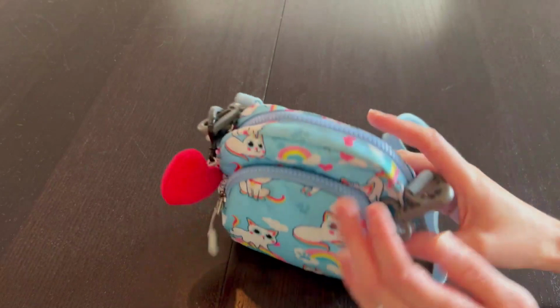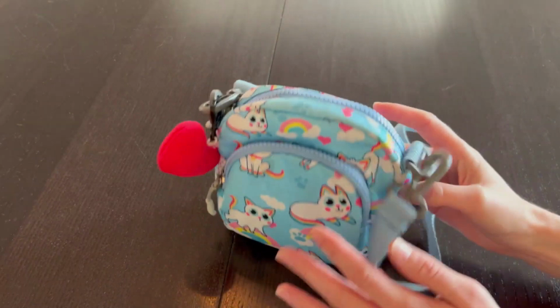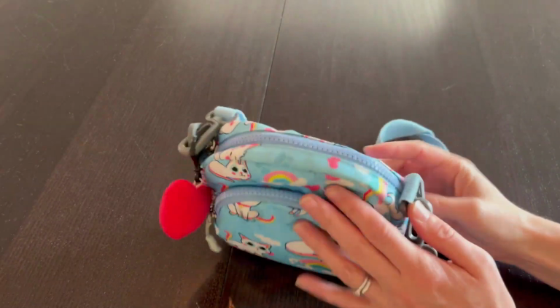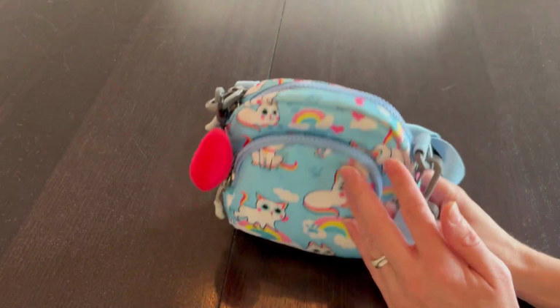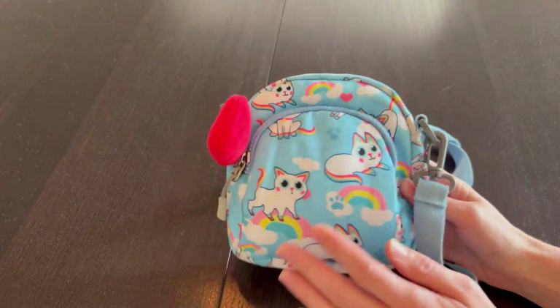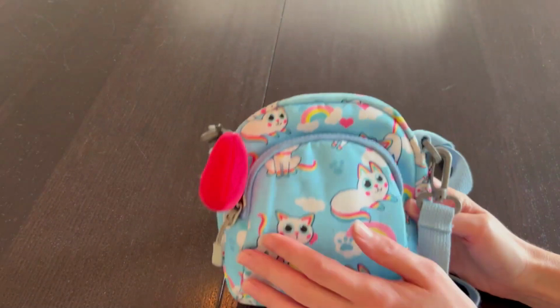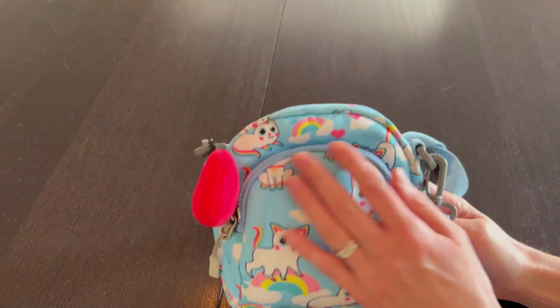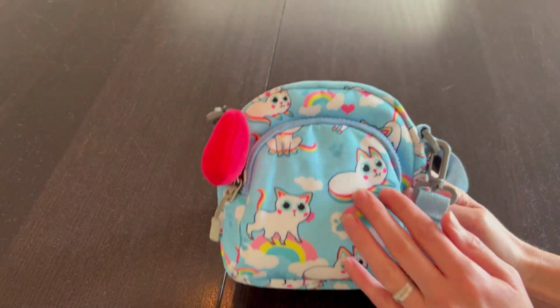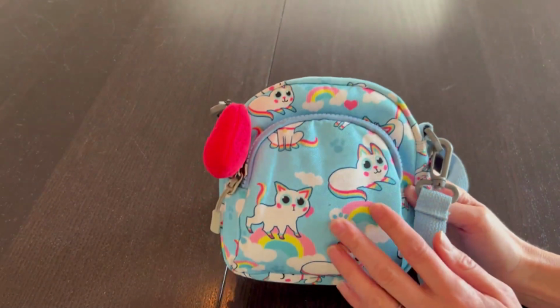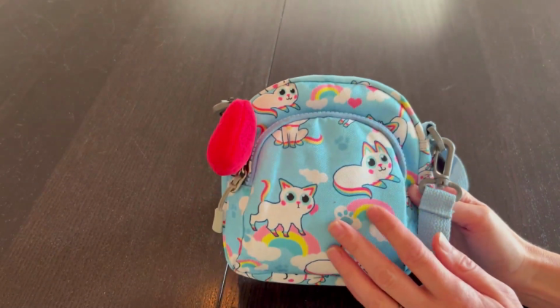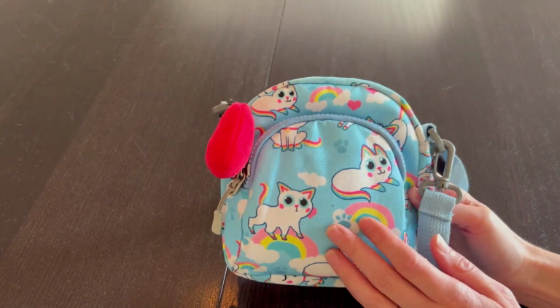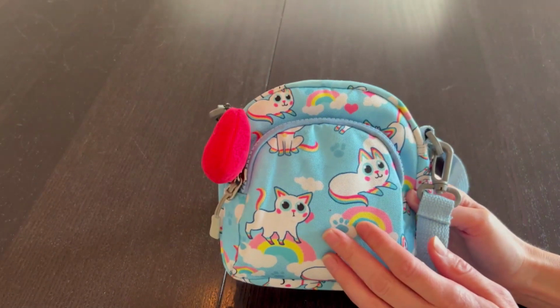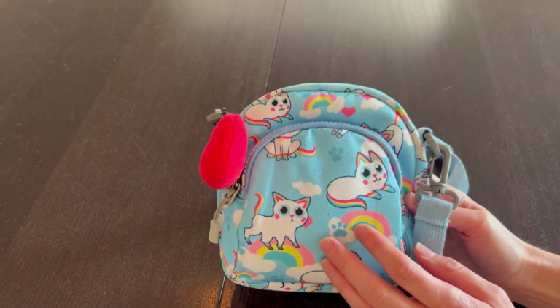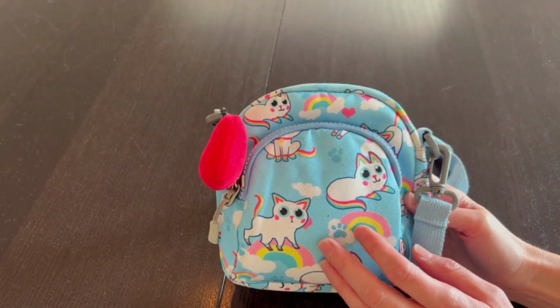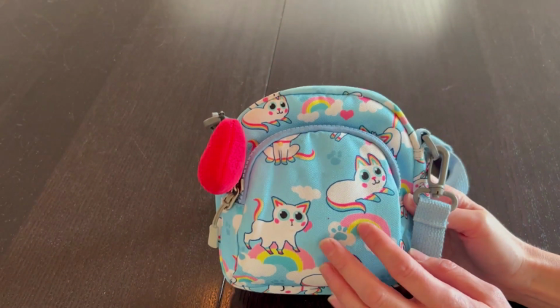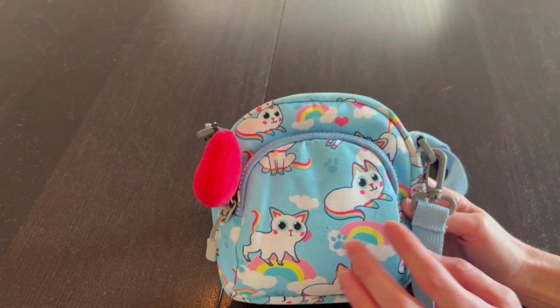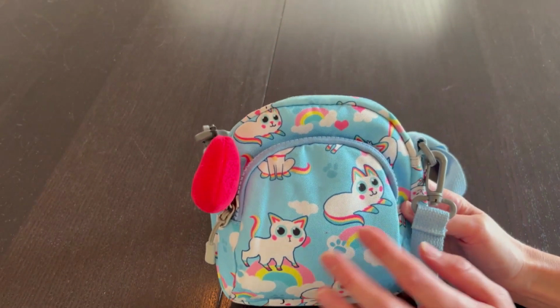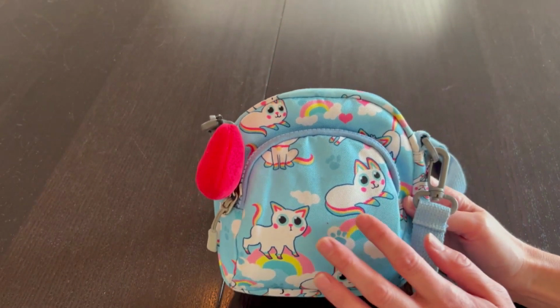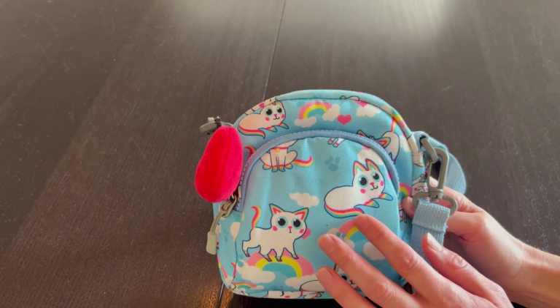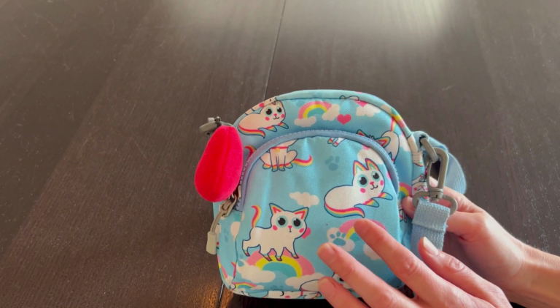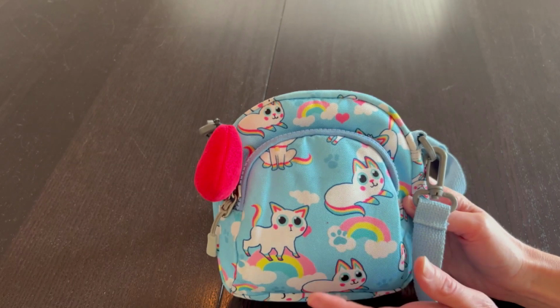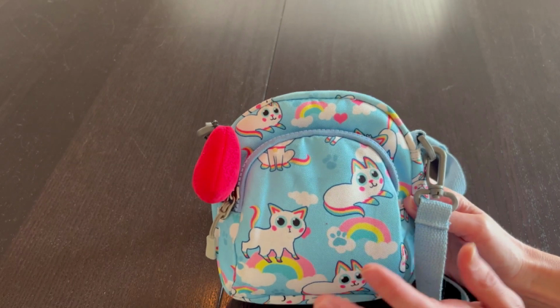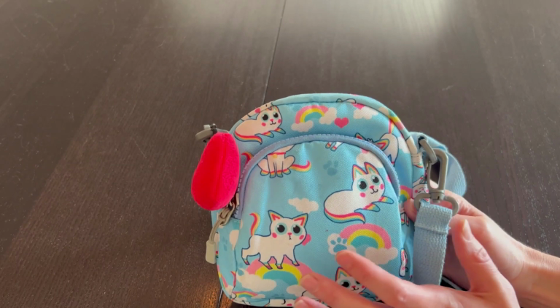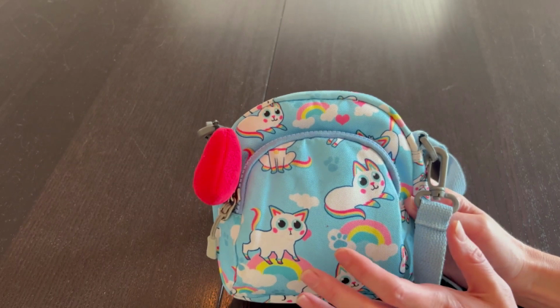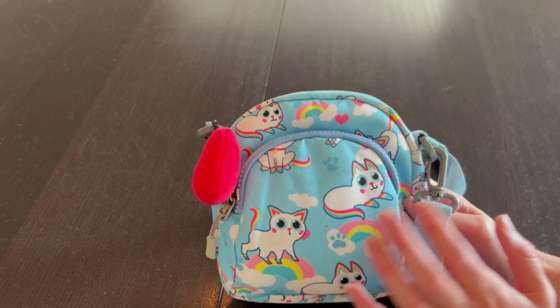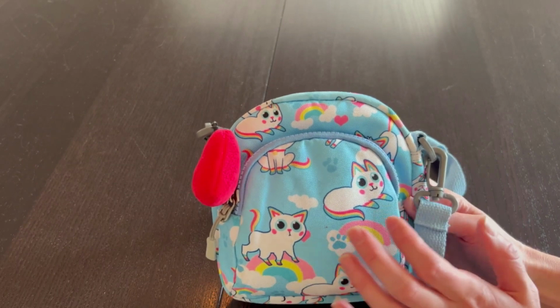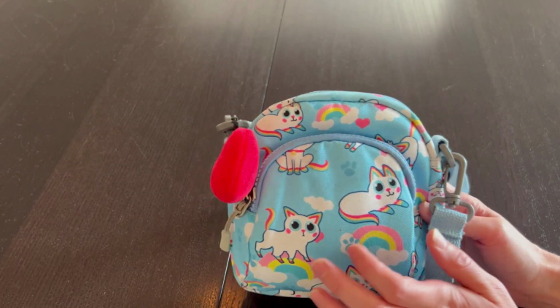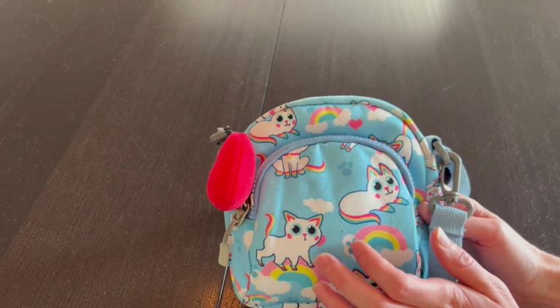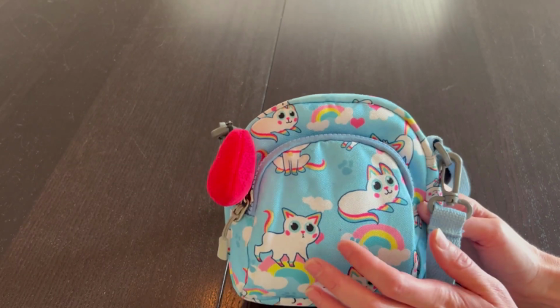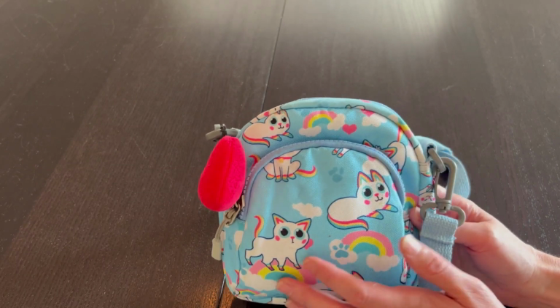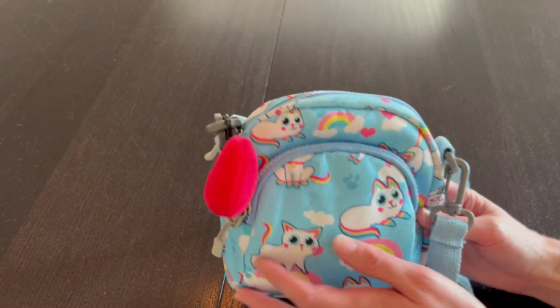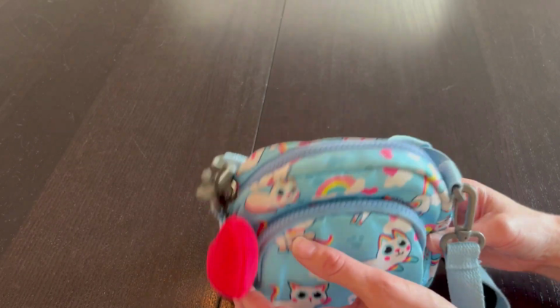It does come in a variety of cute little patterns, so I won't get too much into that, but she loves the kitties and the rainbows.